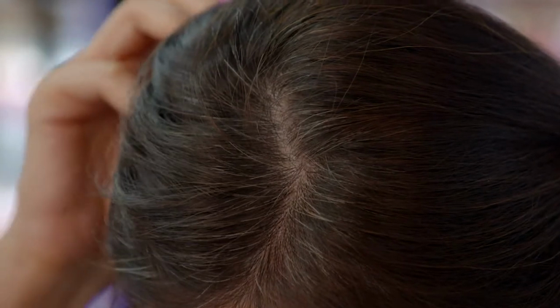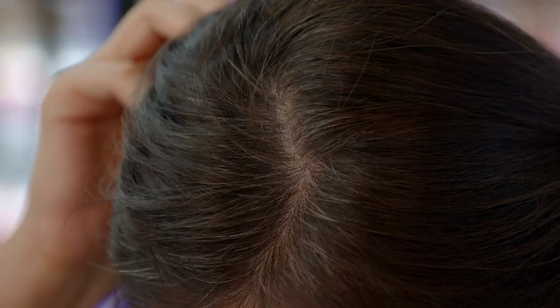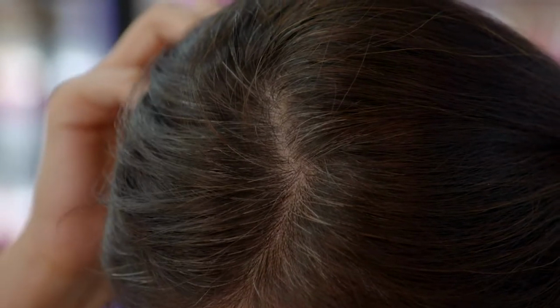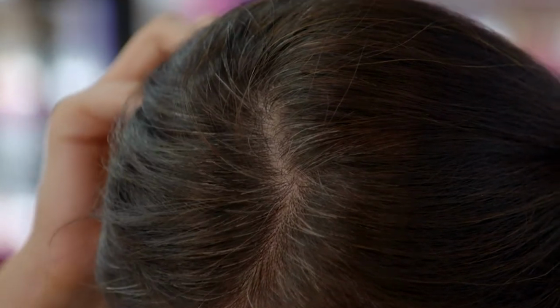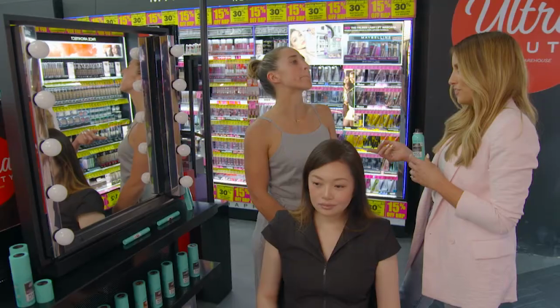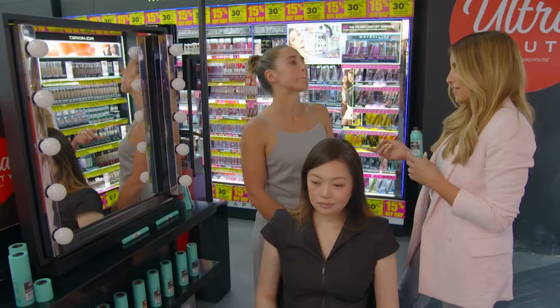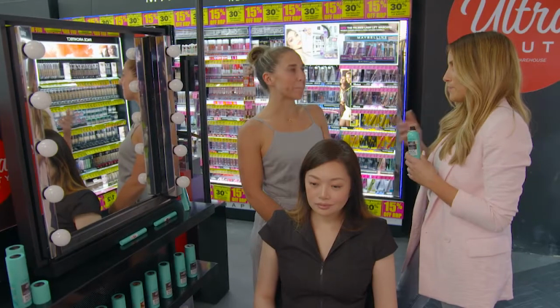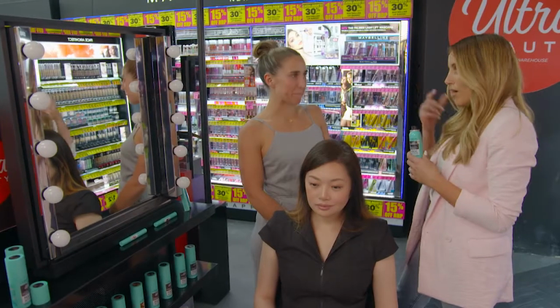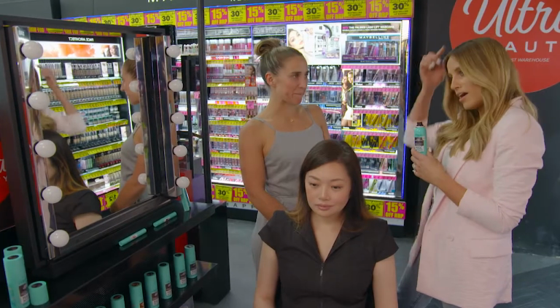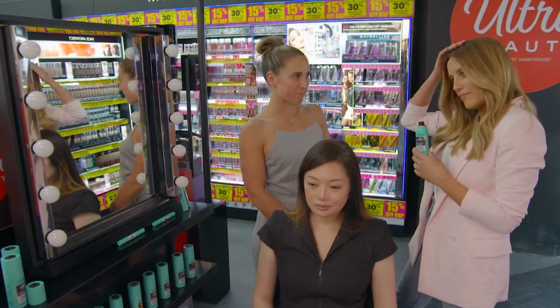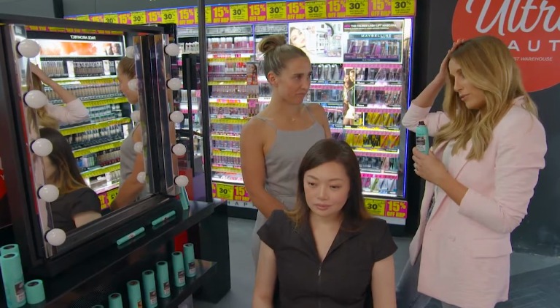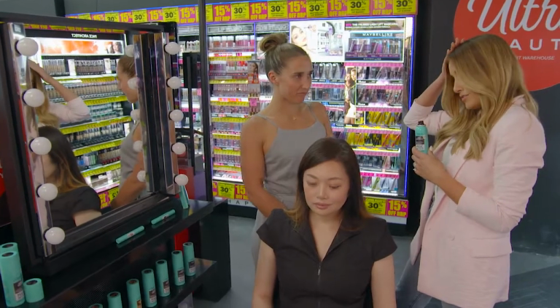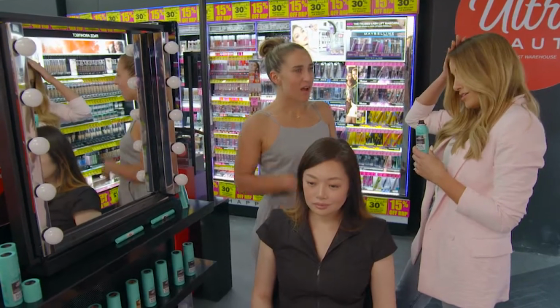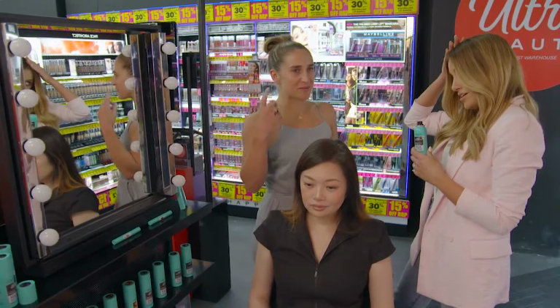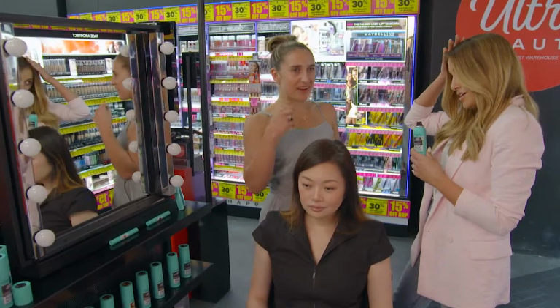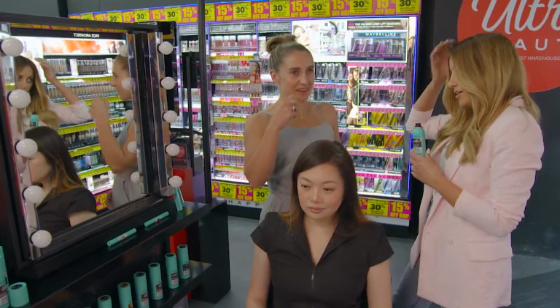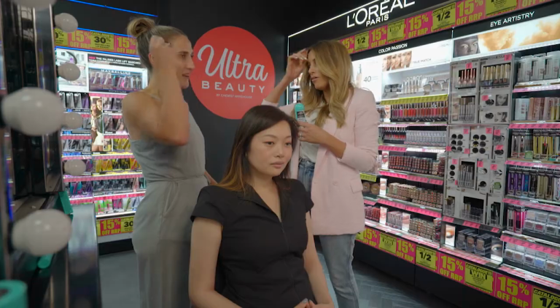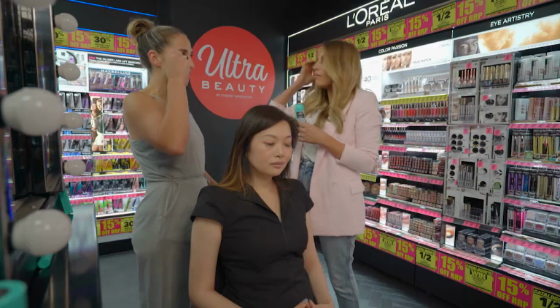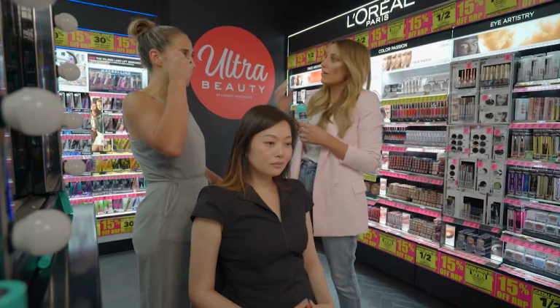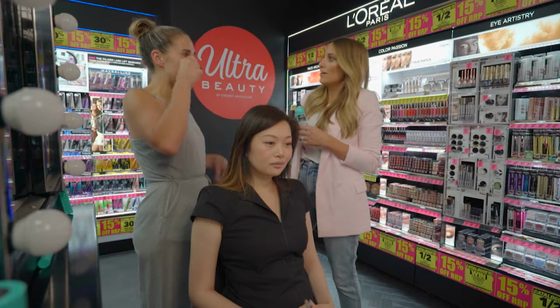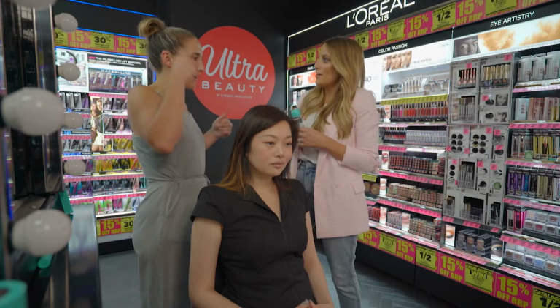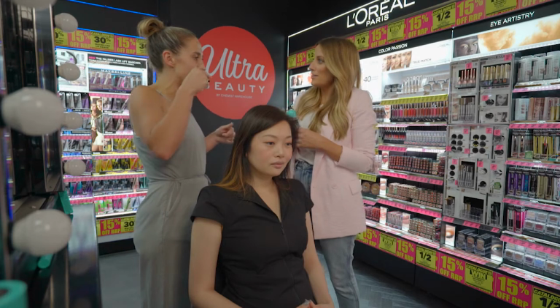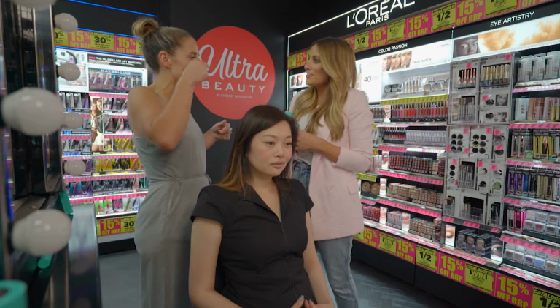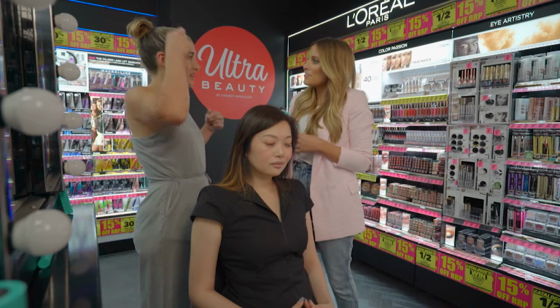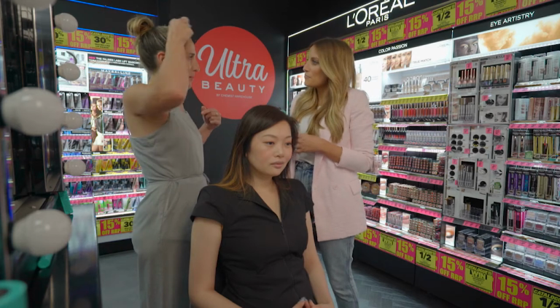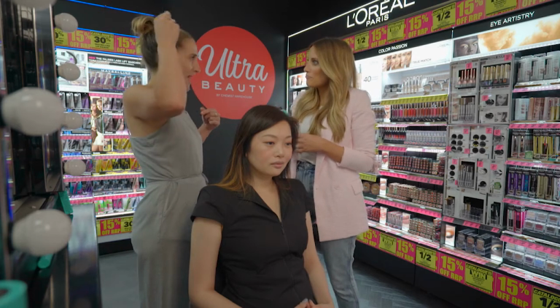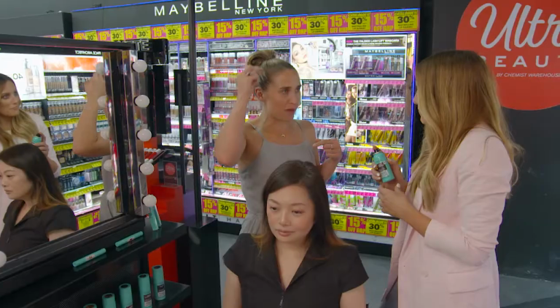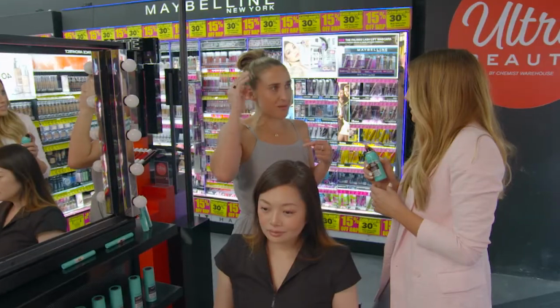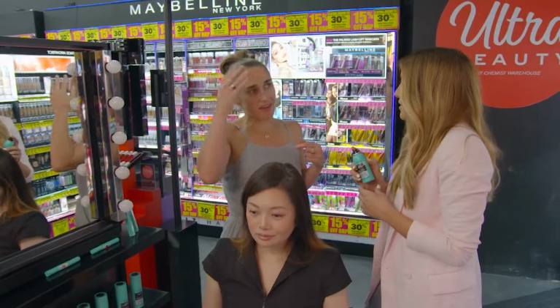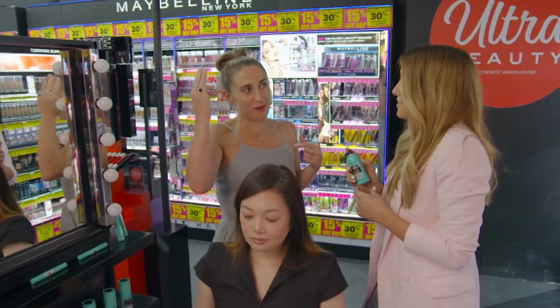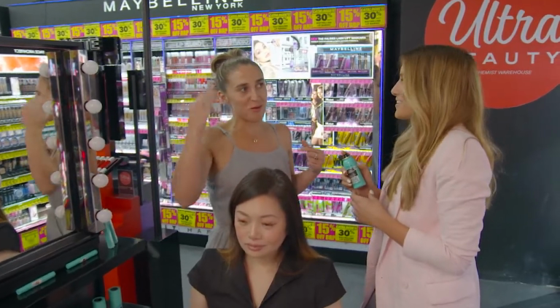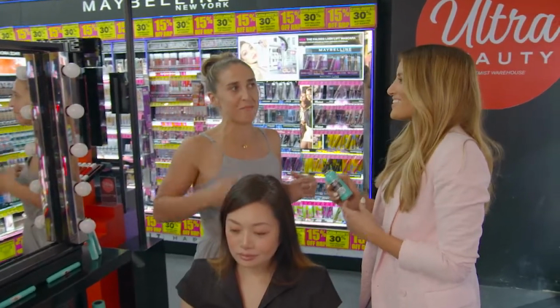I don't know if you've got any greys, but I have a lot. I've sprouted, I've poked out a few, but I notice every time I pick one out, about three more come.